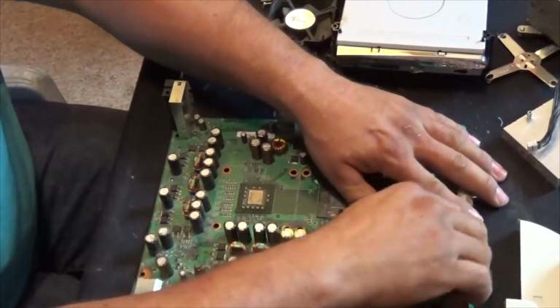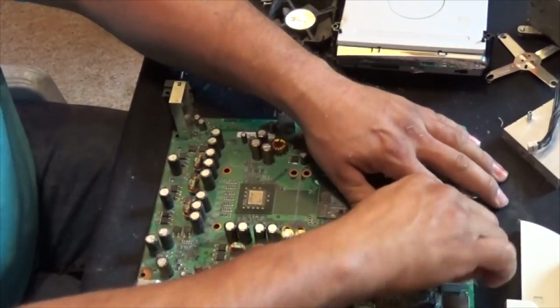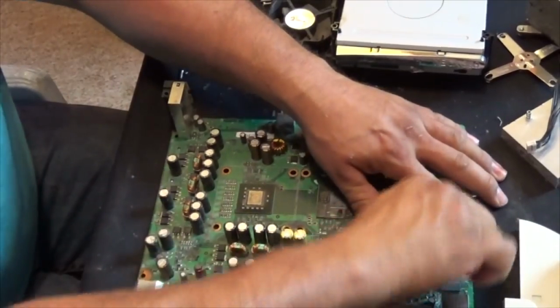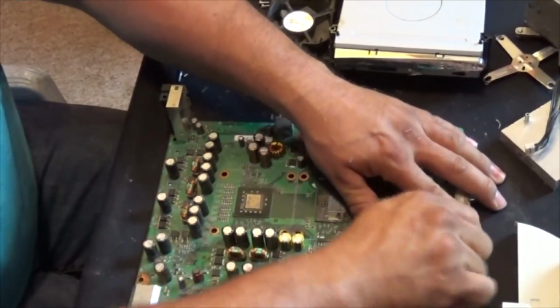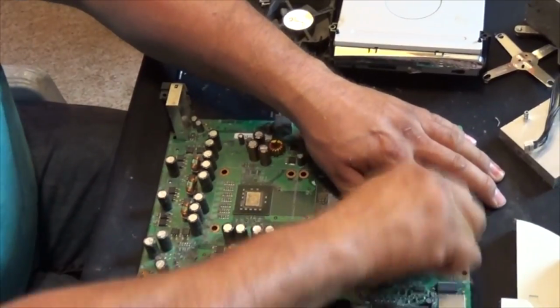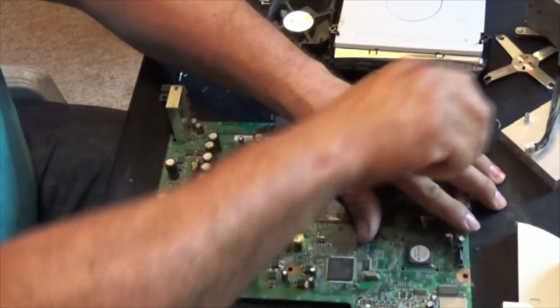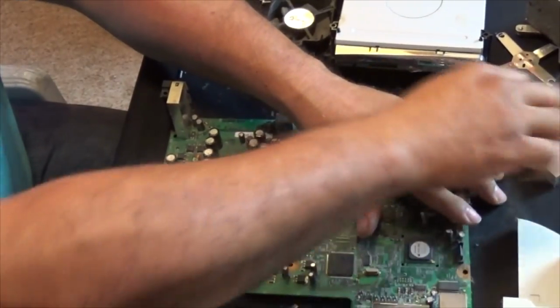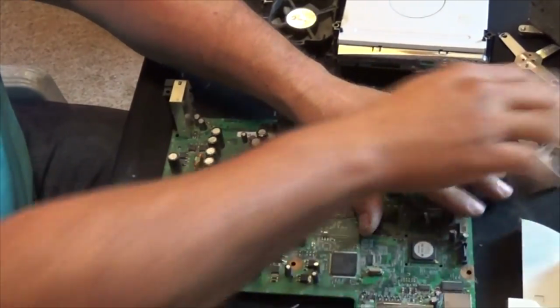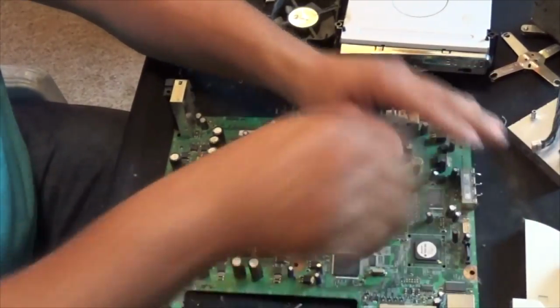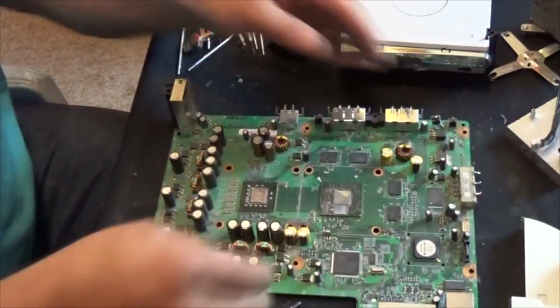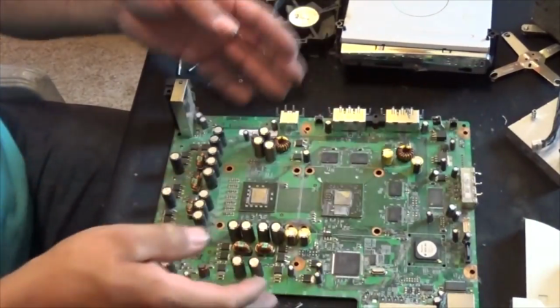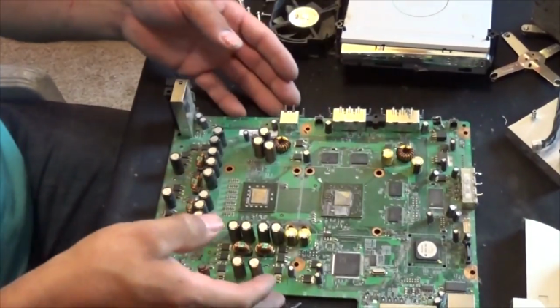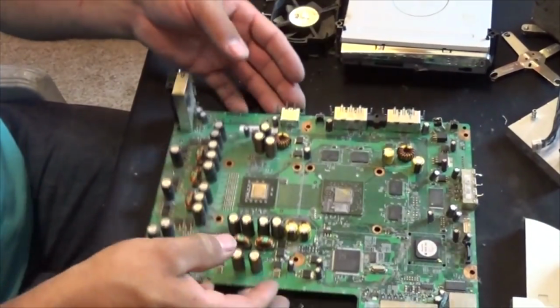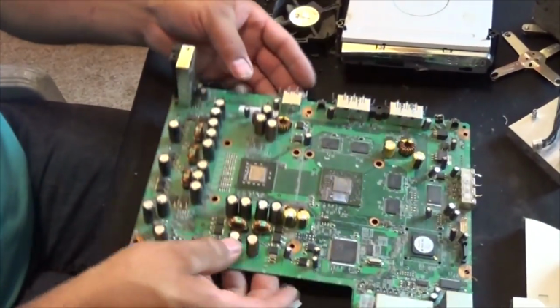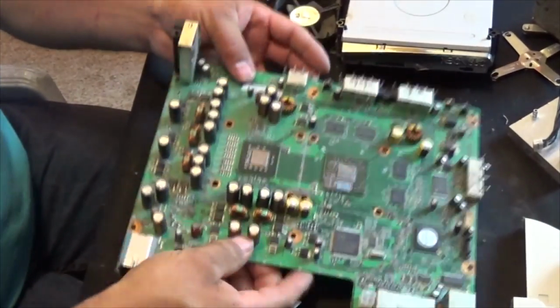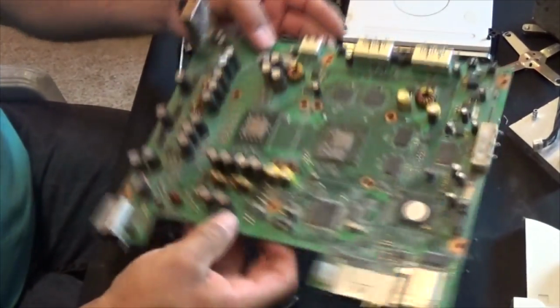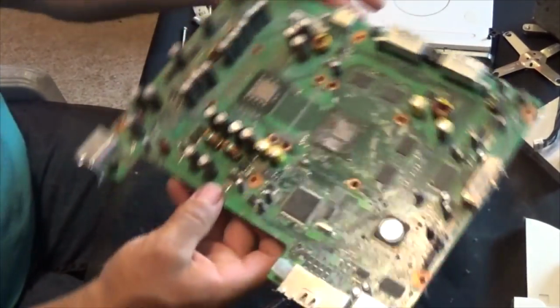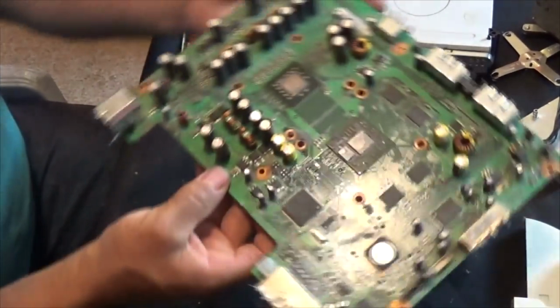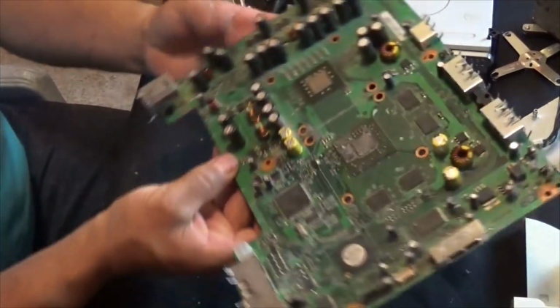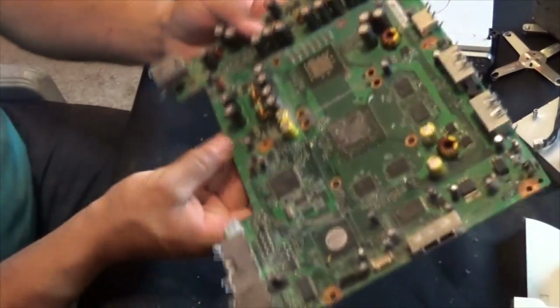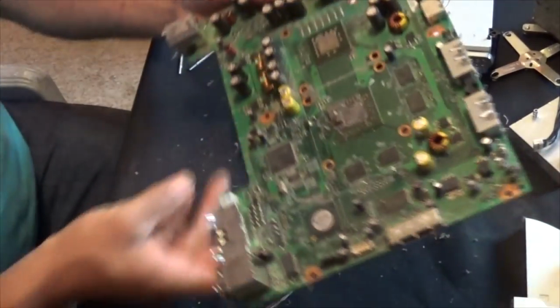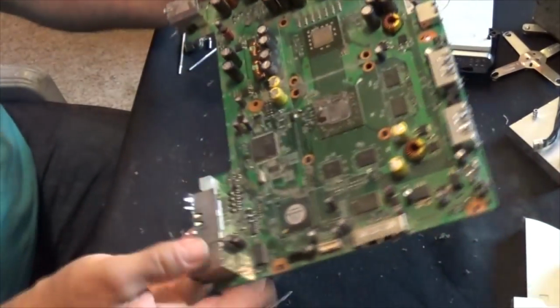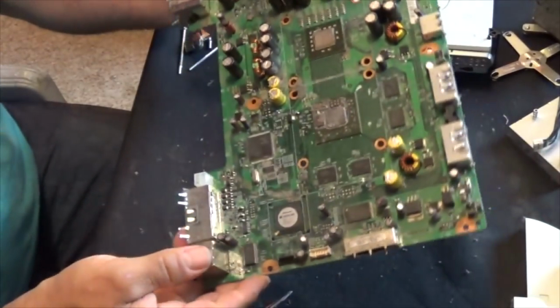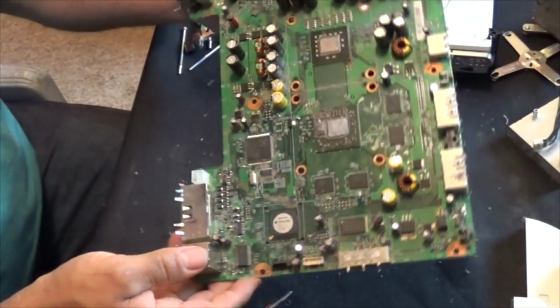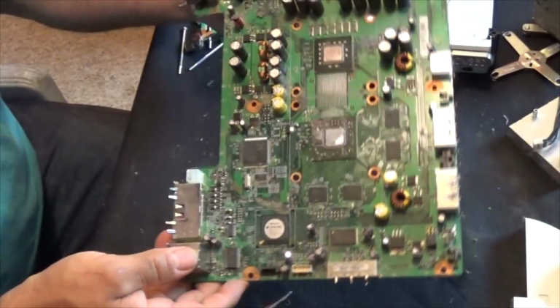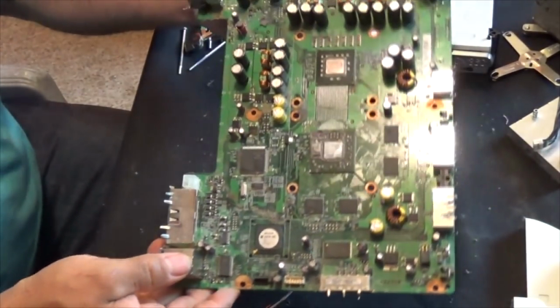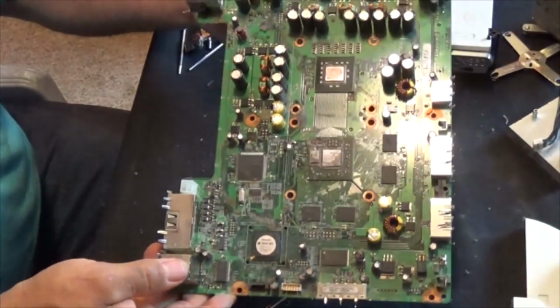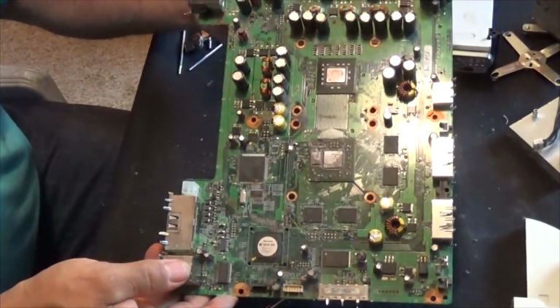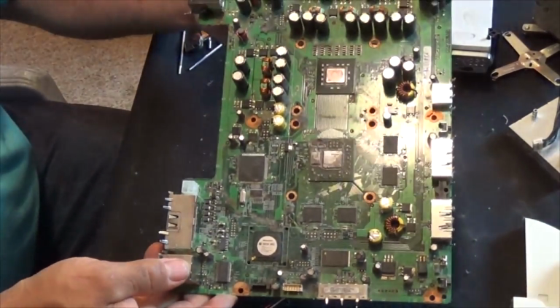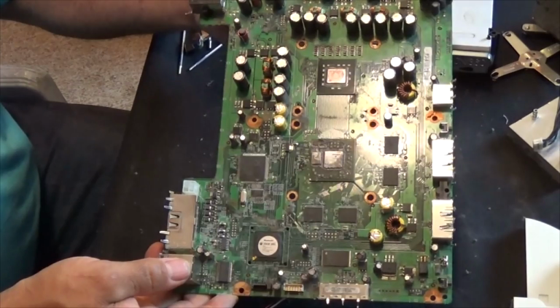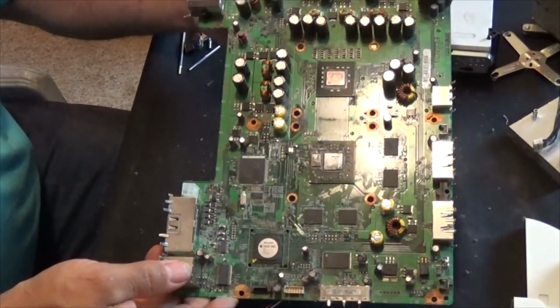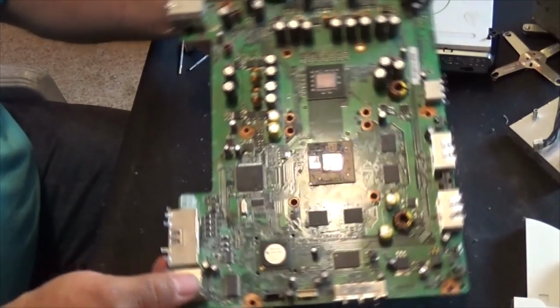Now just removing those wires, and you have here a peripheral board.